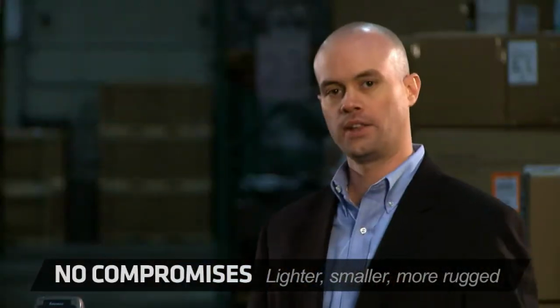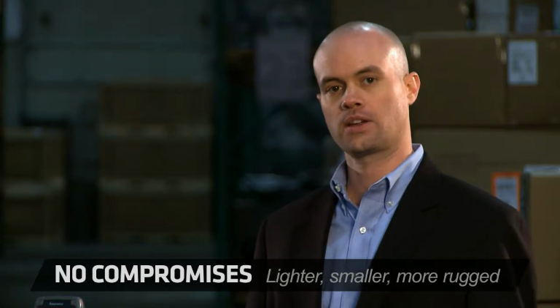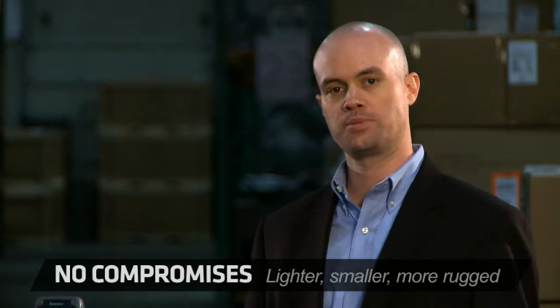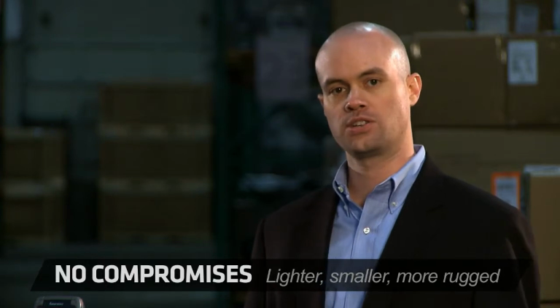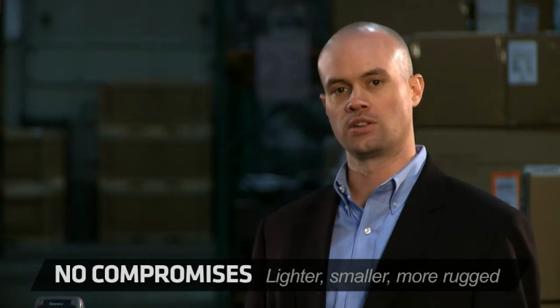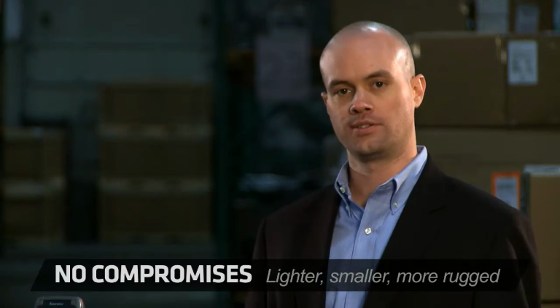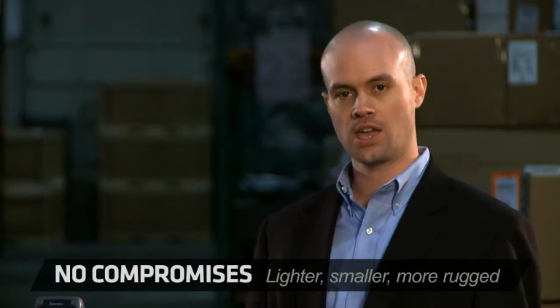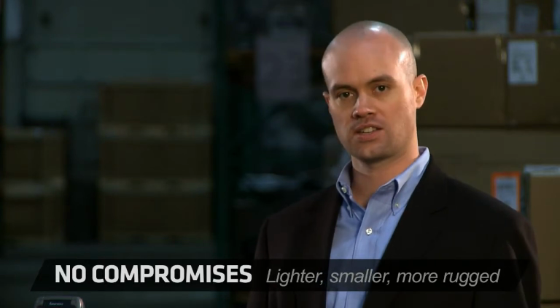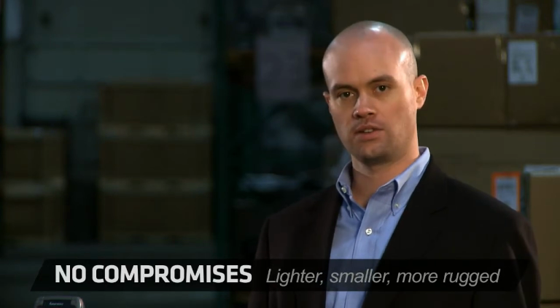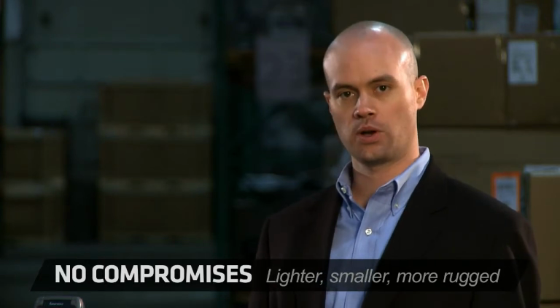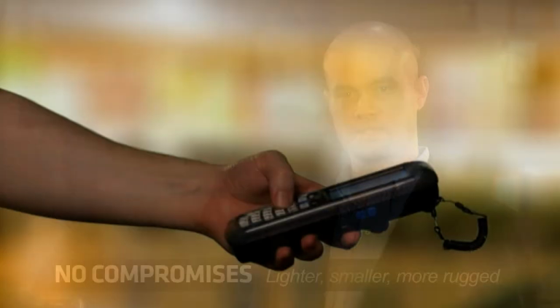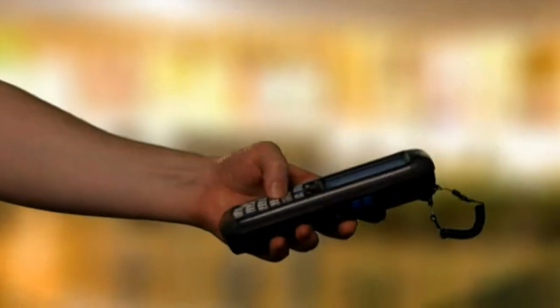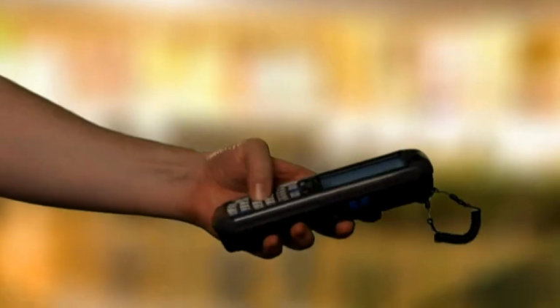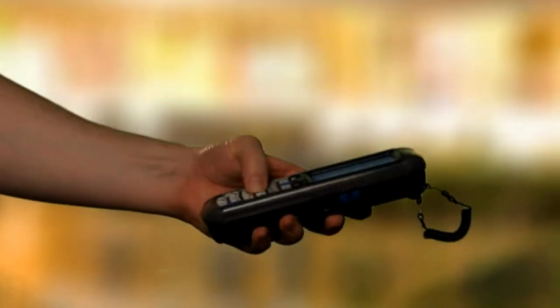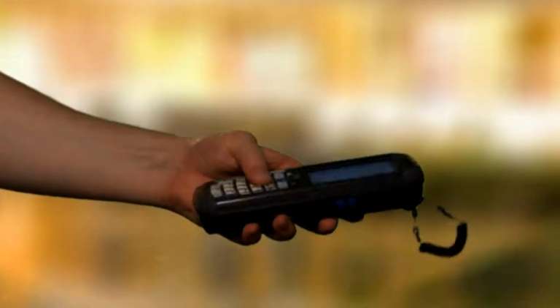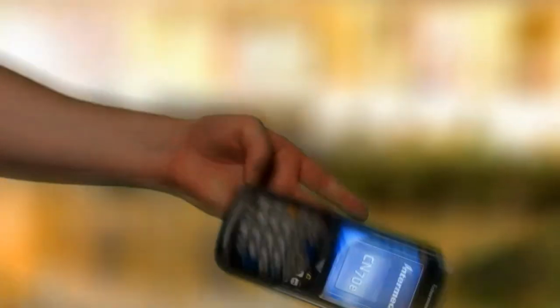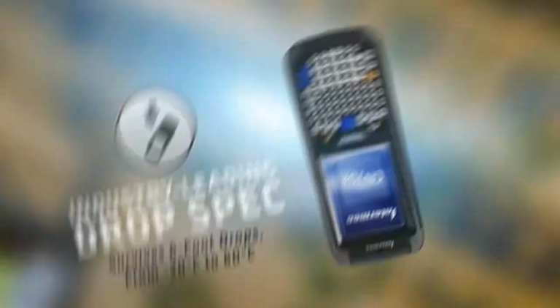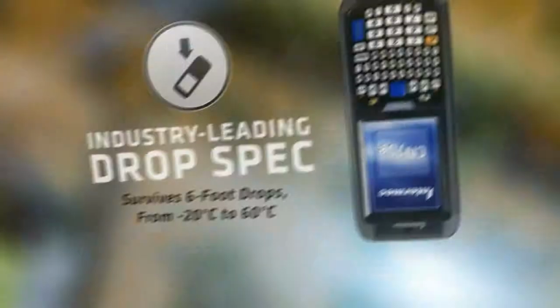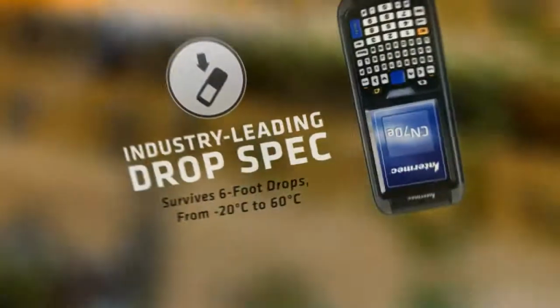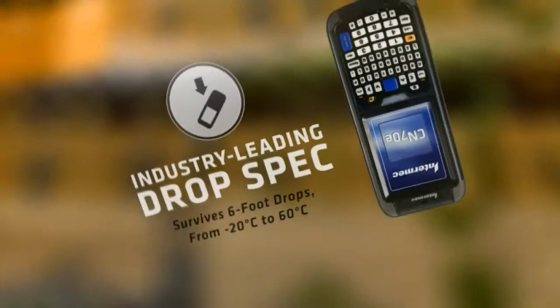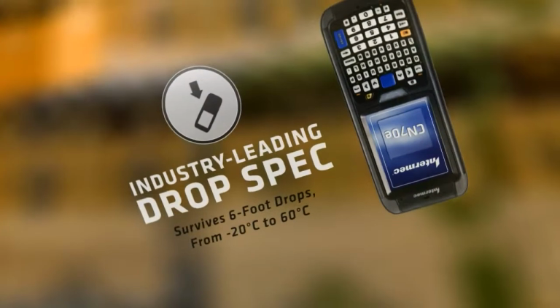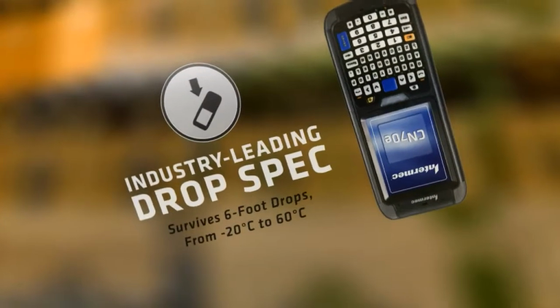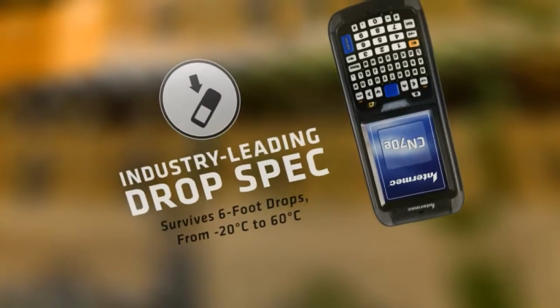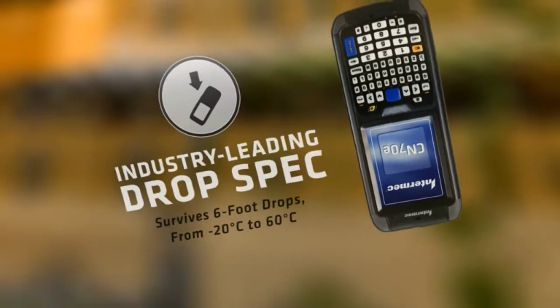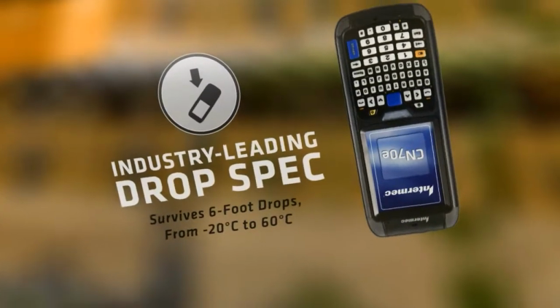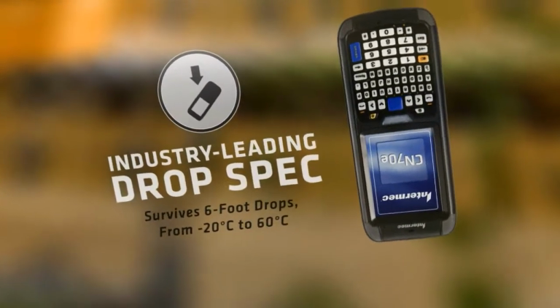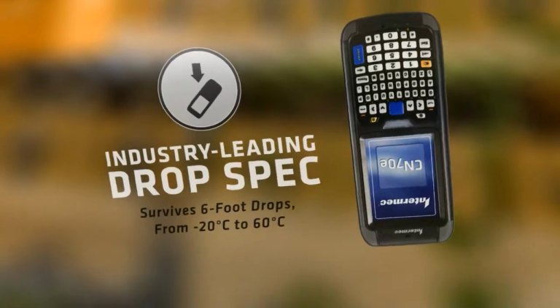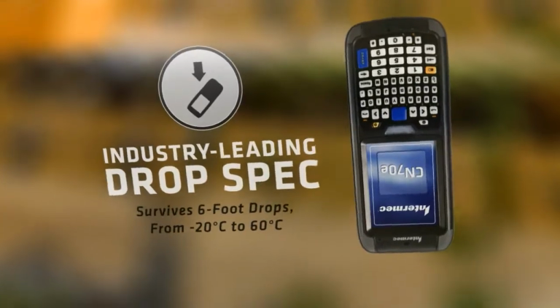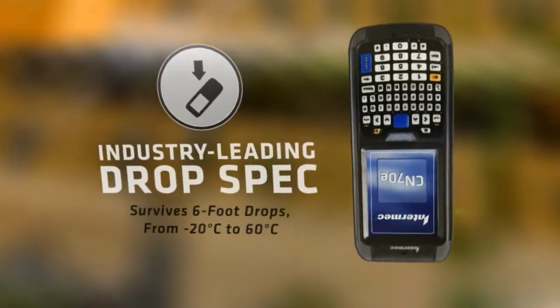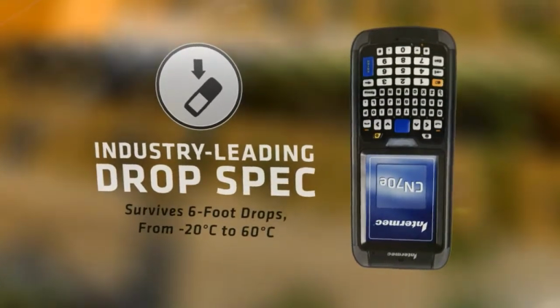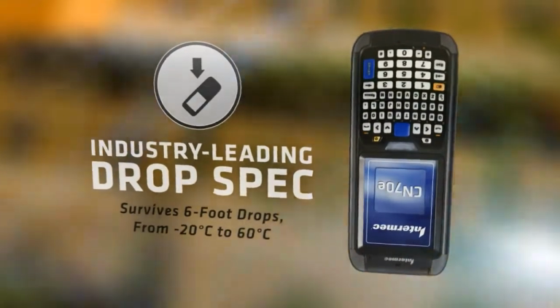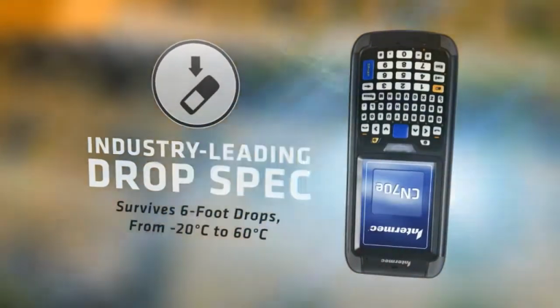And unlike the competition, the CK71 has a 6-foot drop spec that's on all edges and corners, across a wide temperature range.